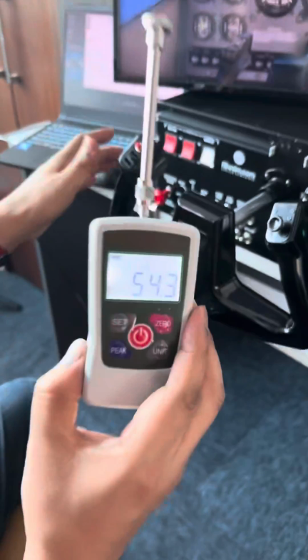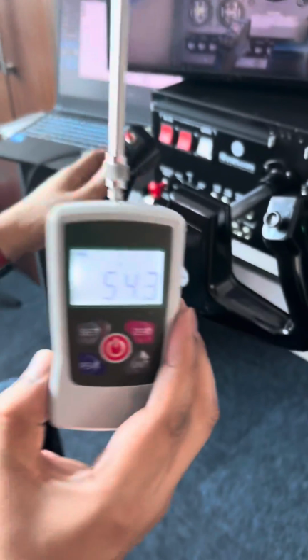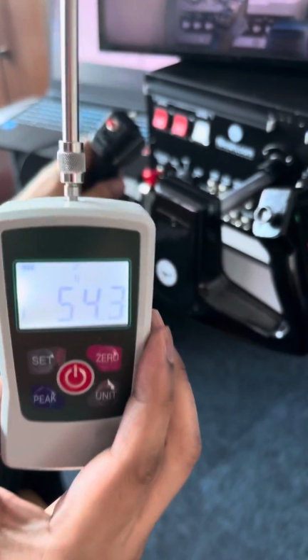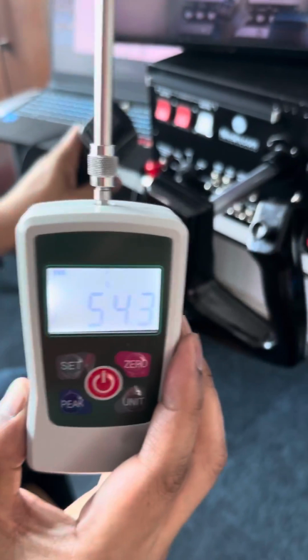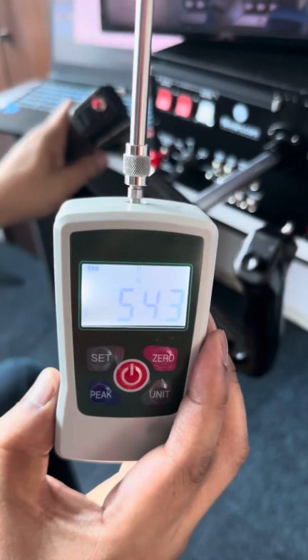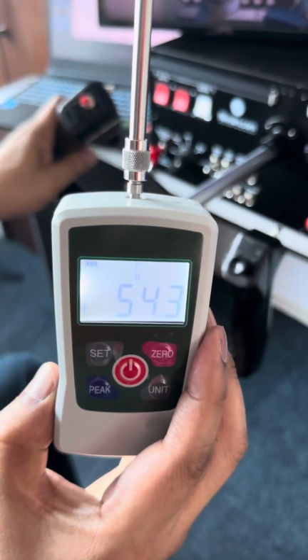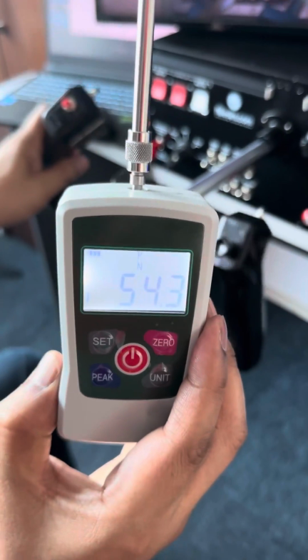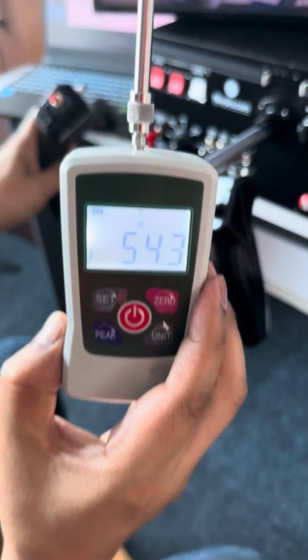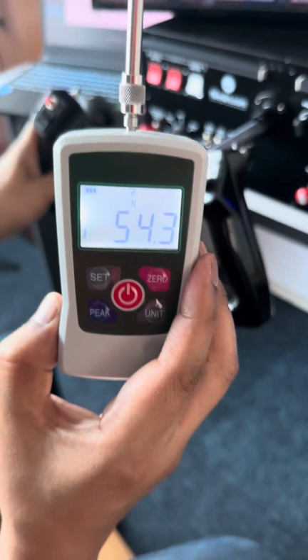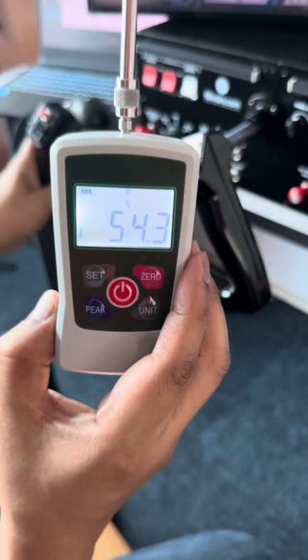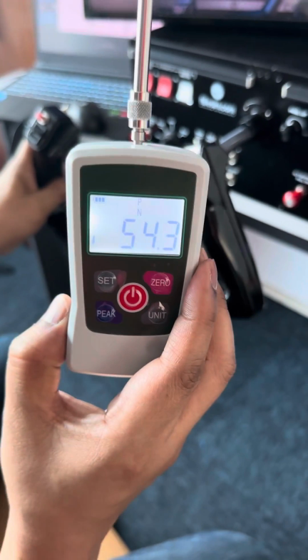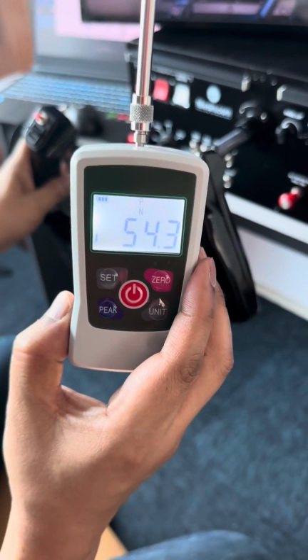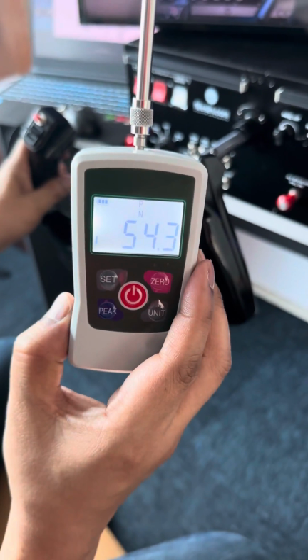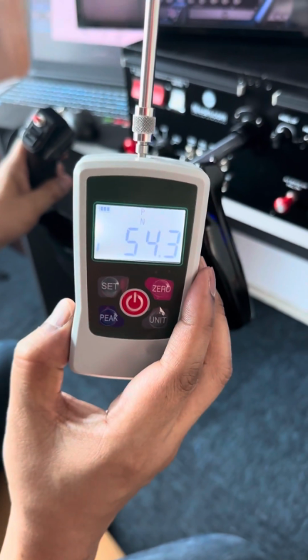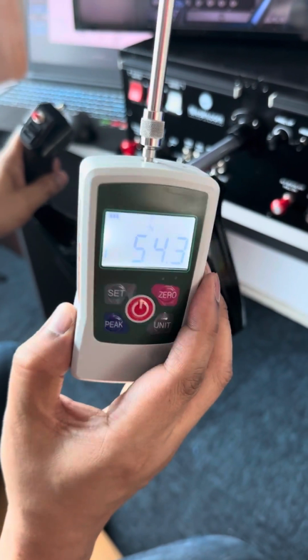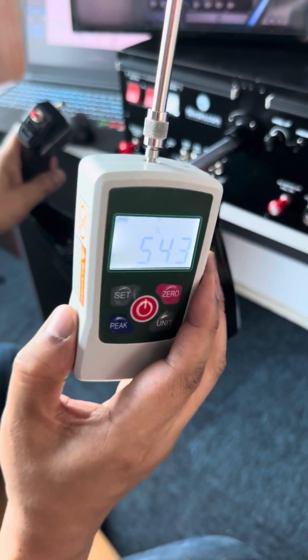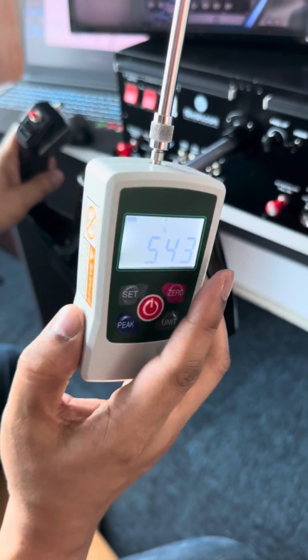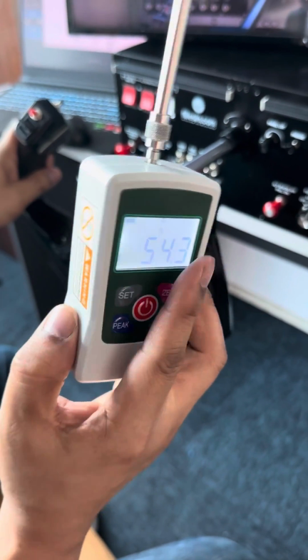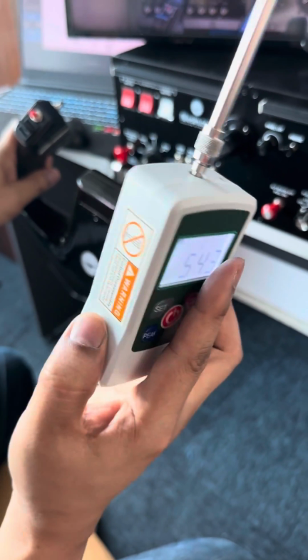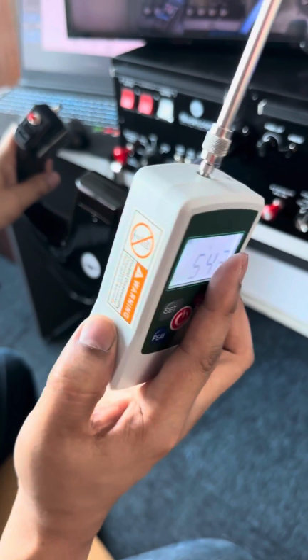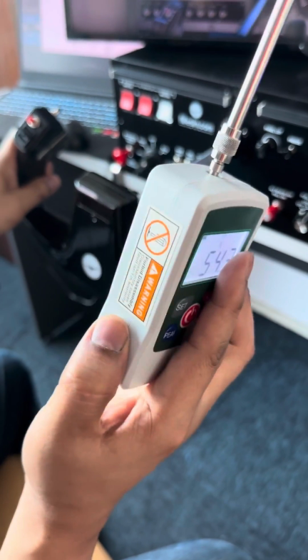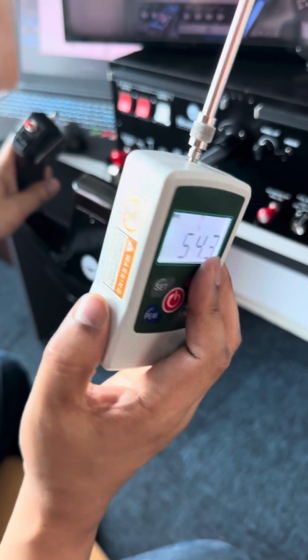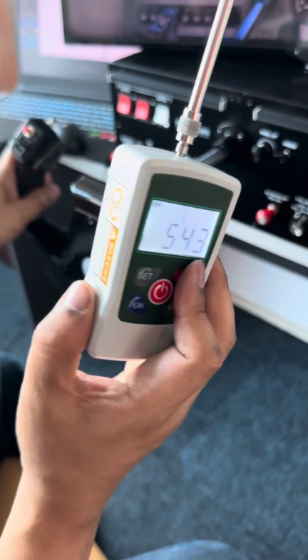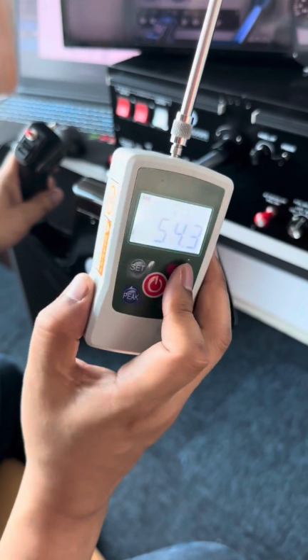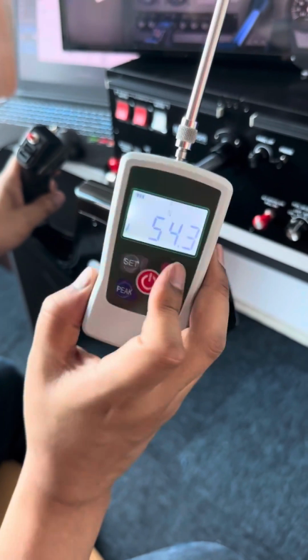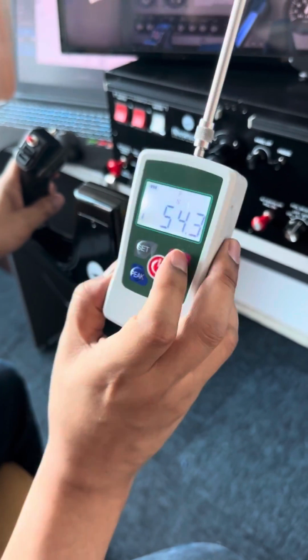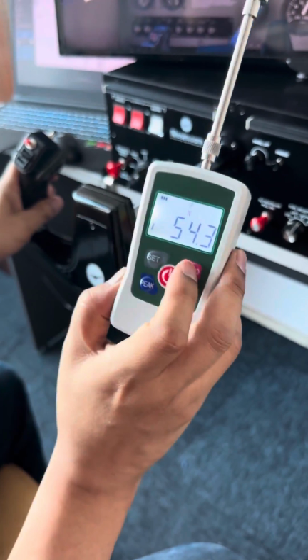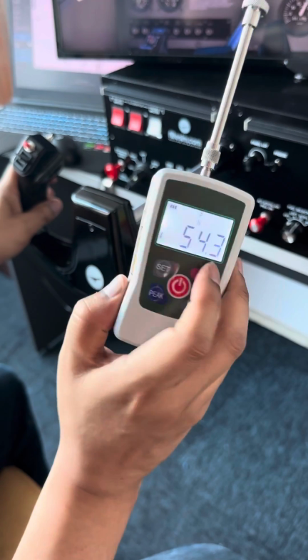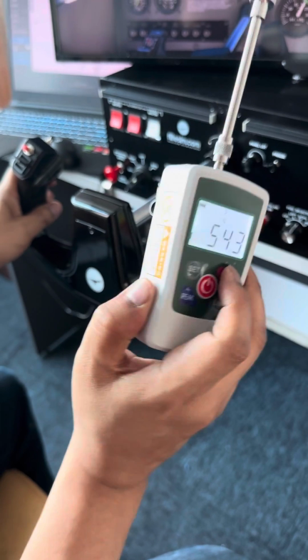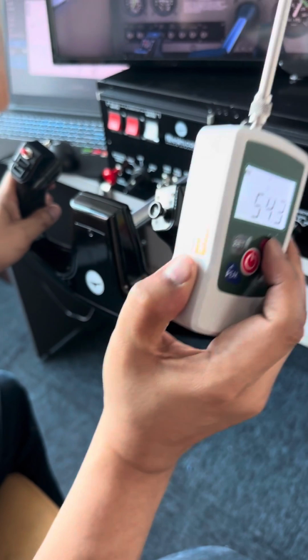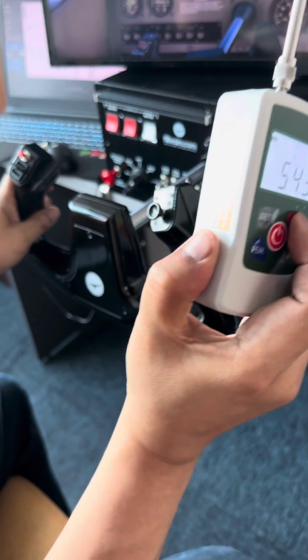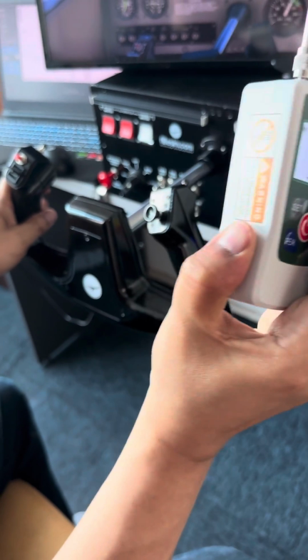And what we have here is 54 Newtons. I'm going to reset it.